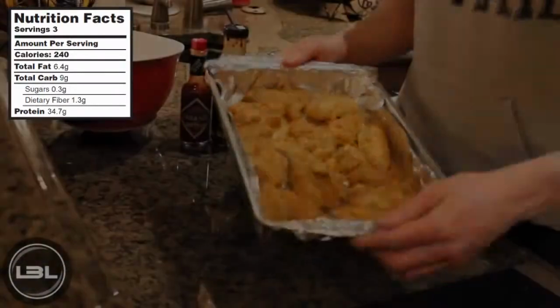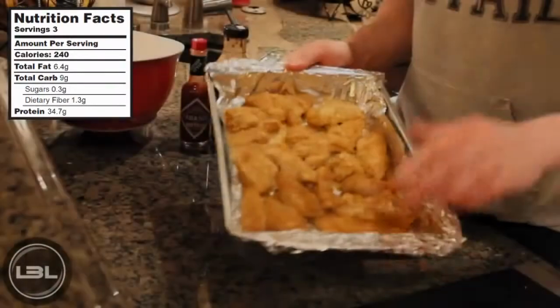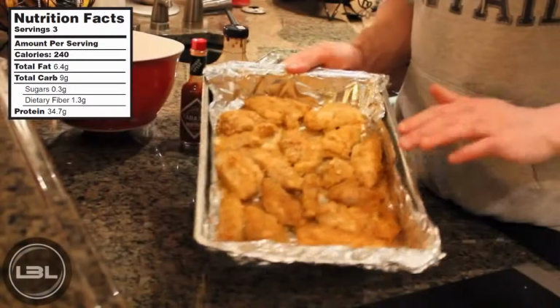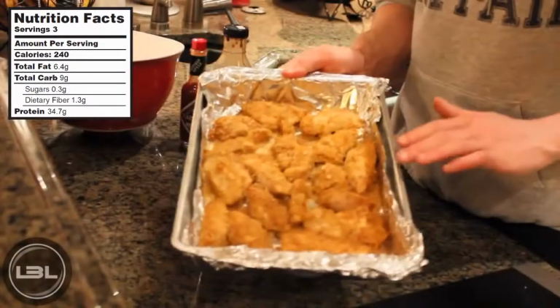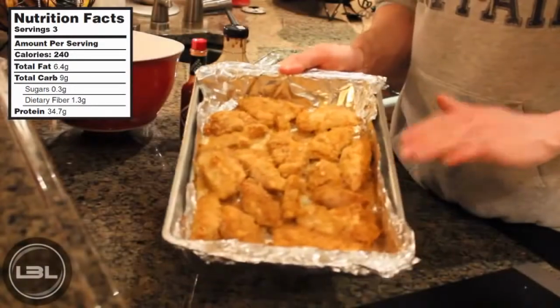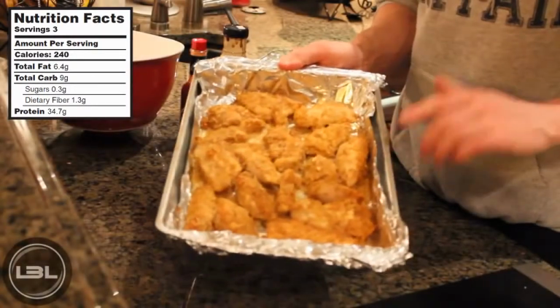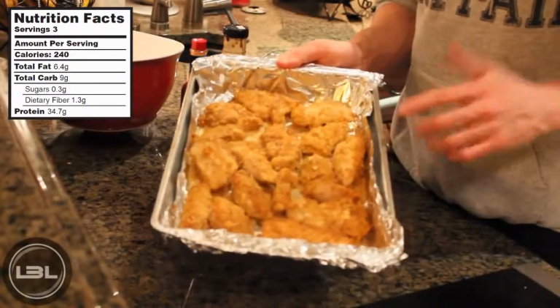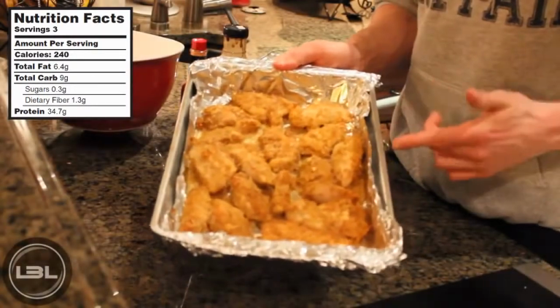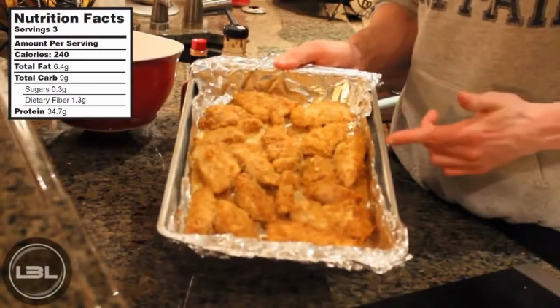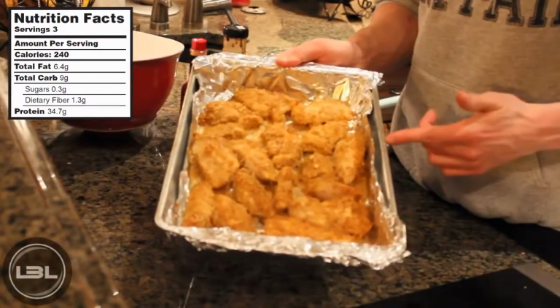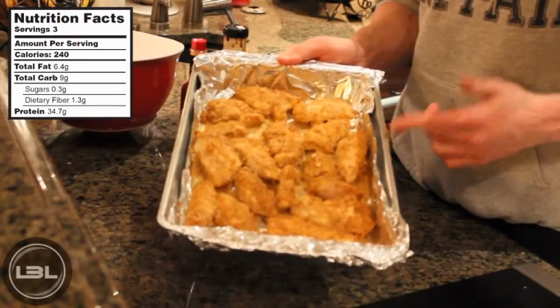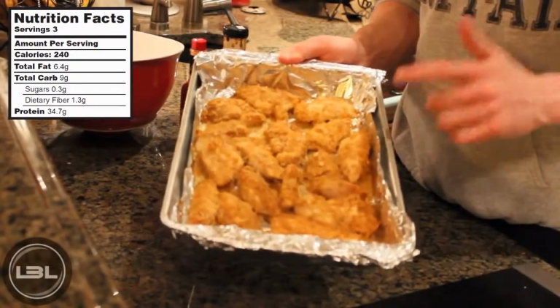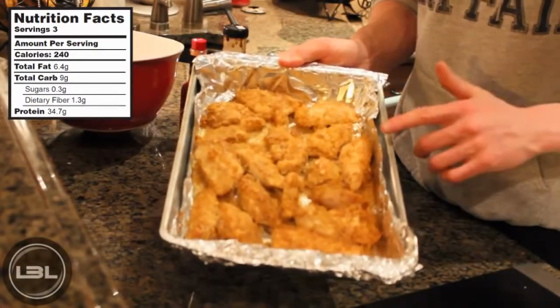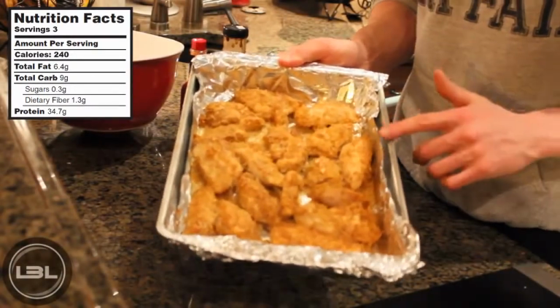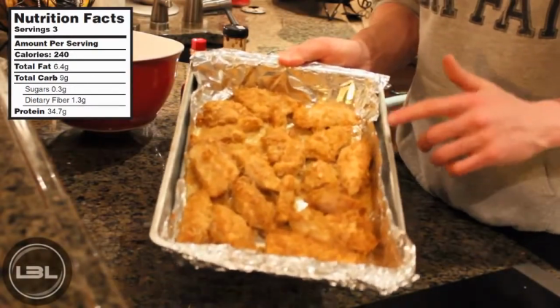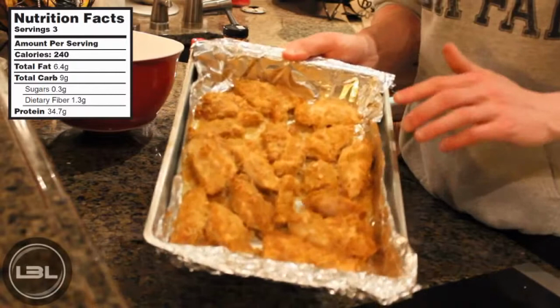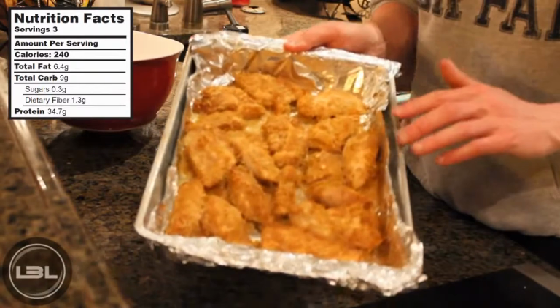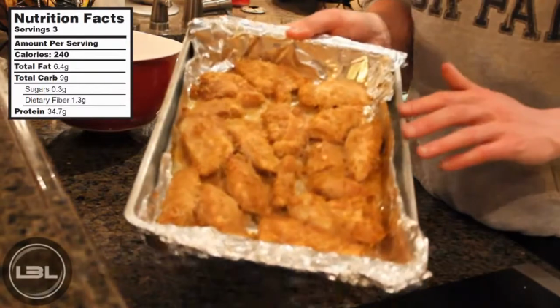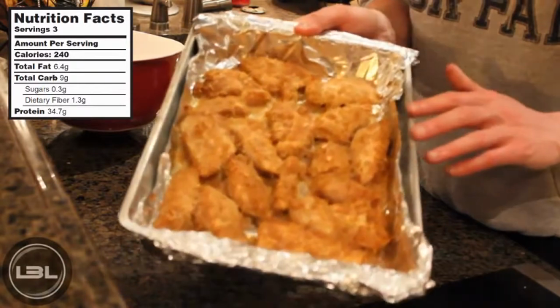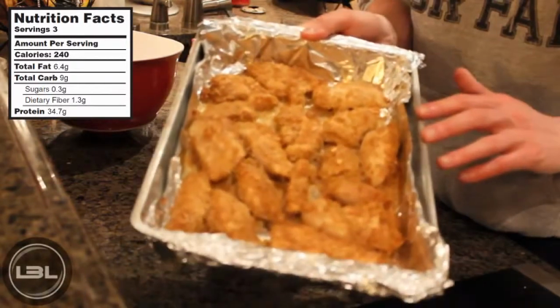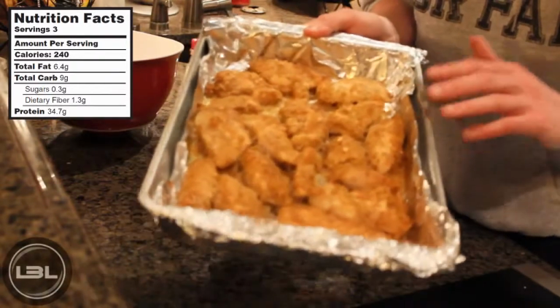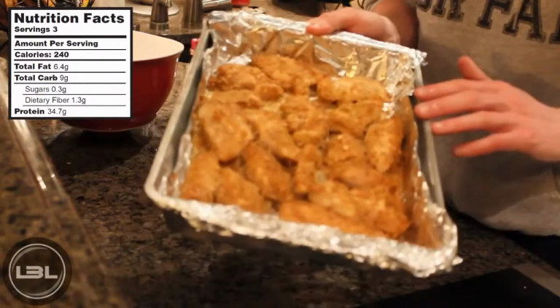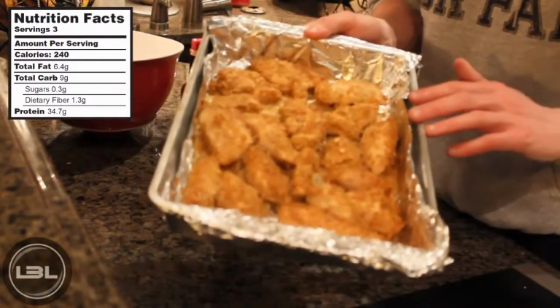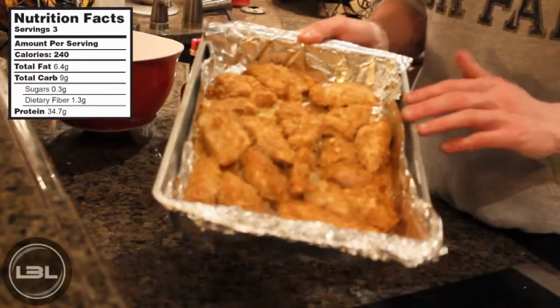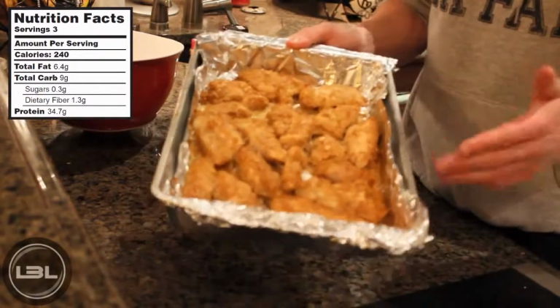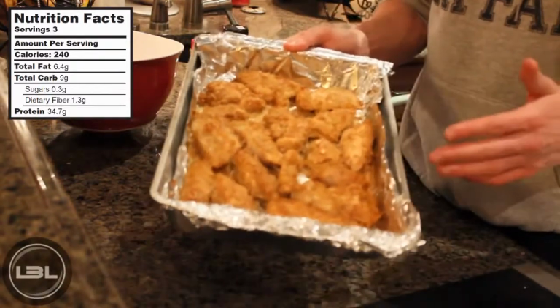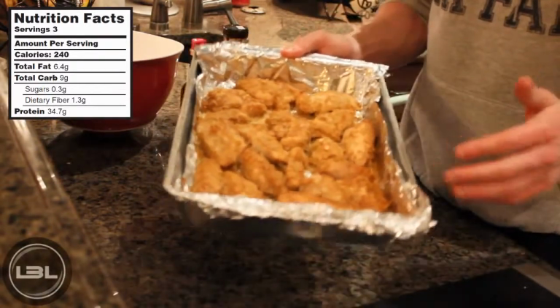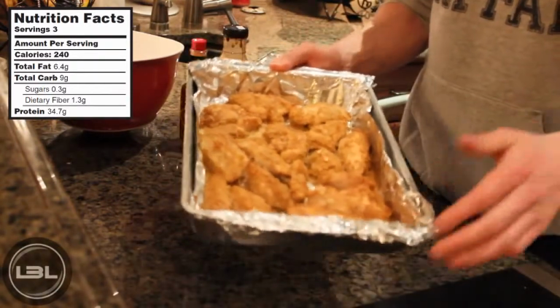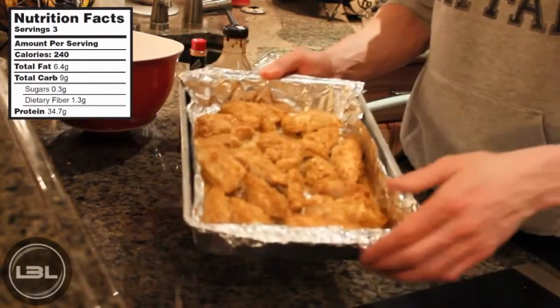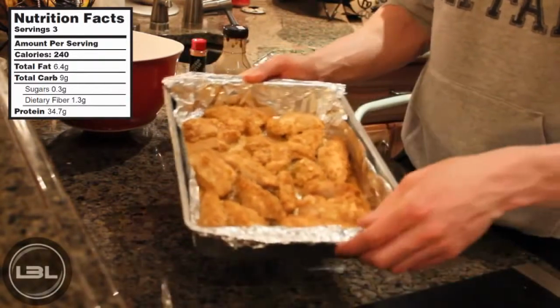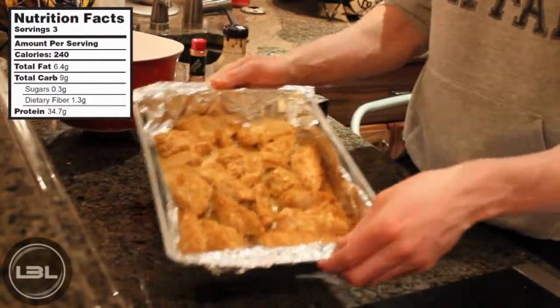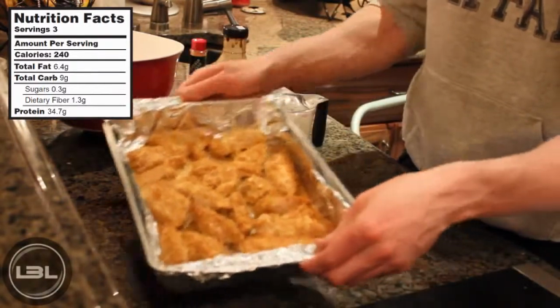I let these cook for an additional 20 minutes and then I let them cool off on the counter for around 10 minutes.